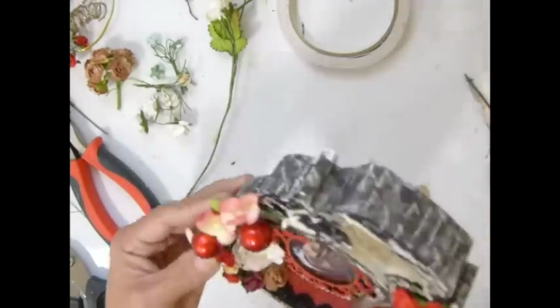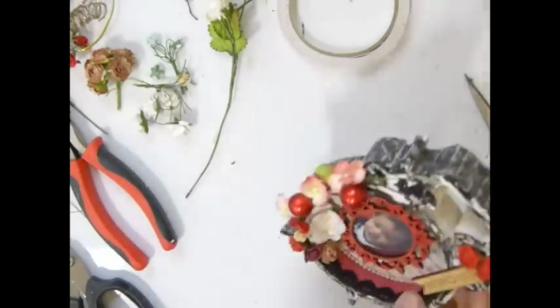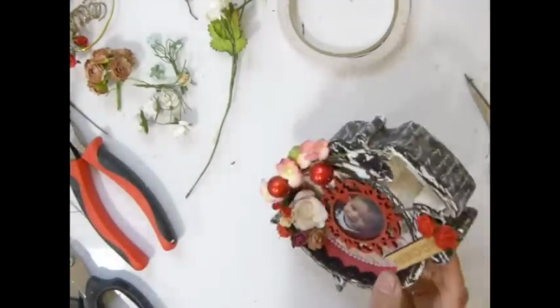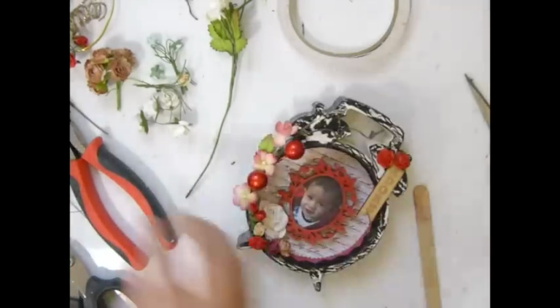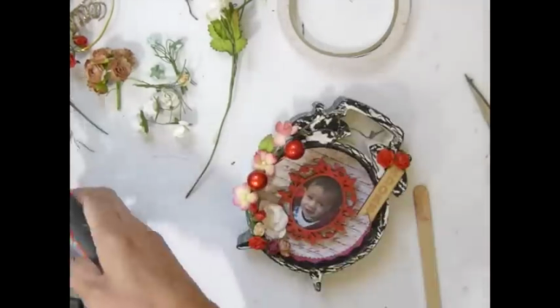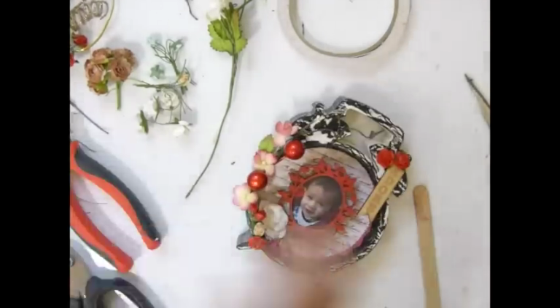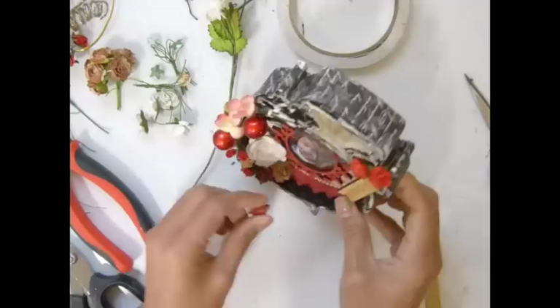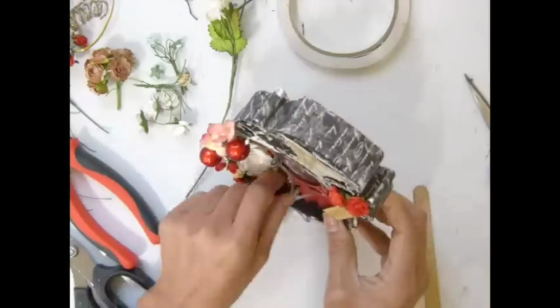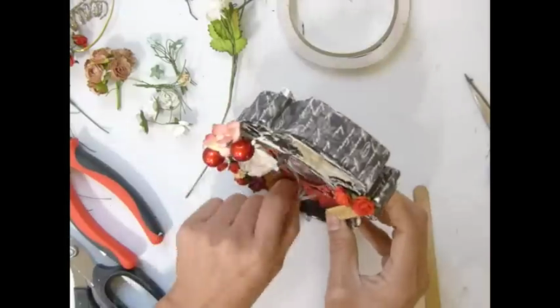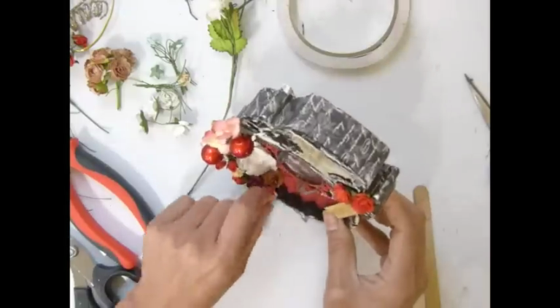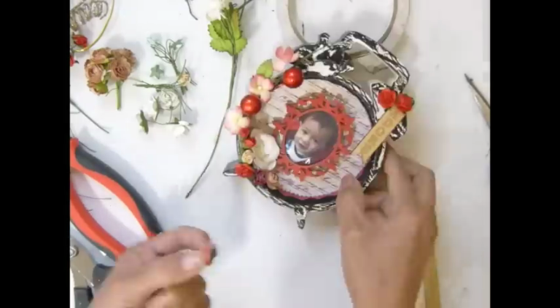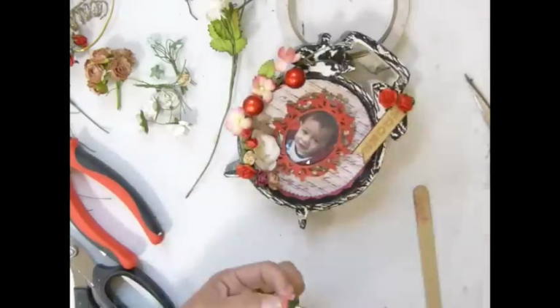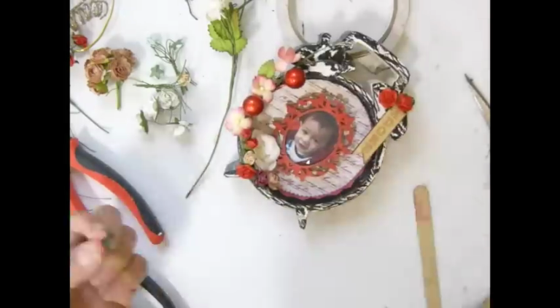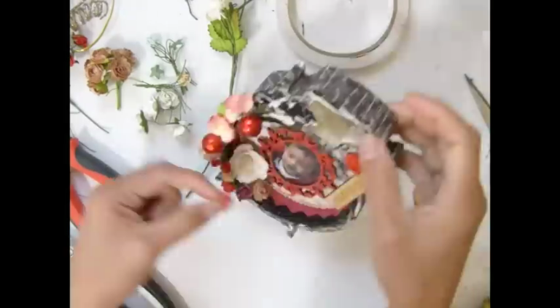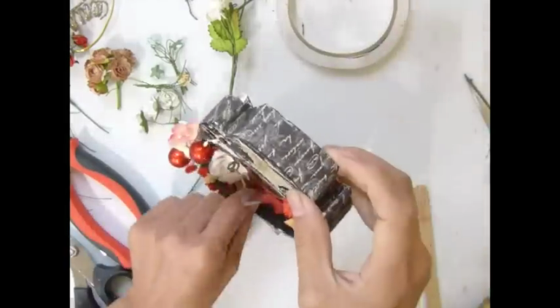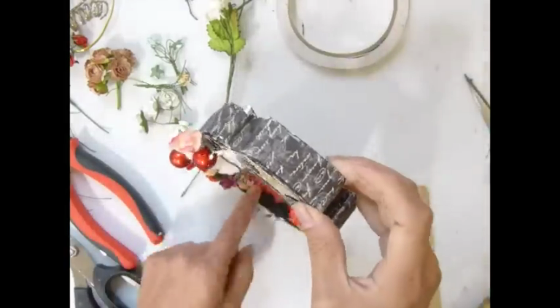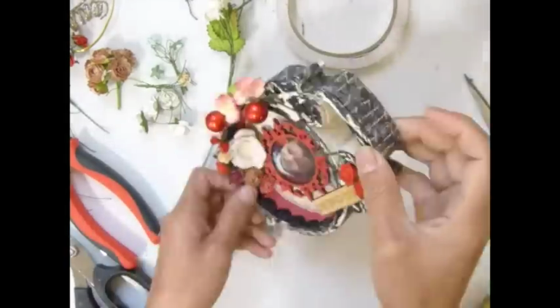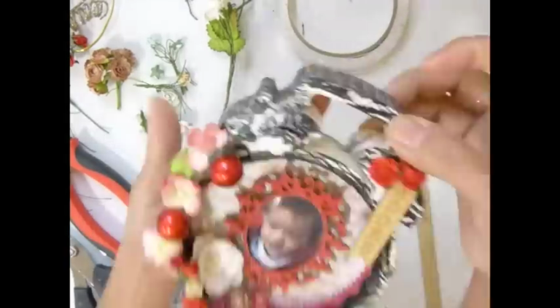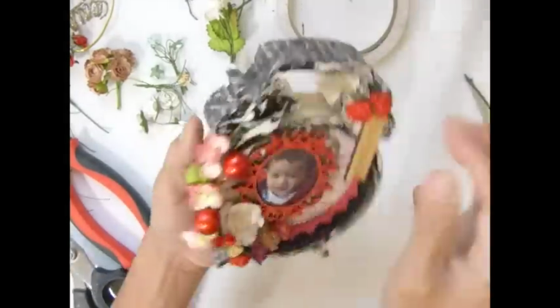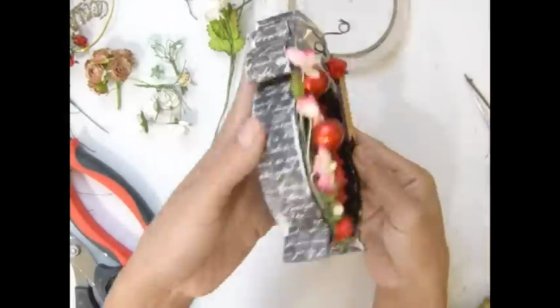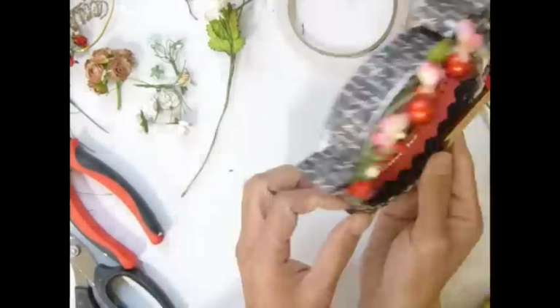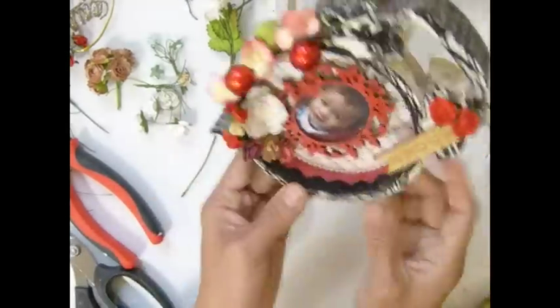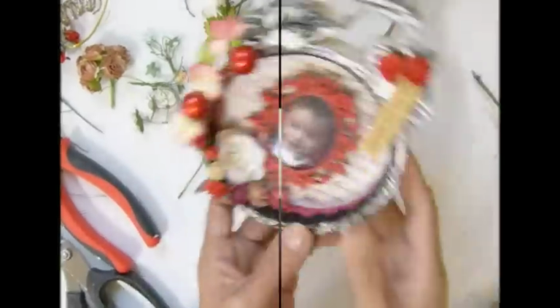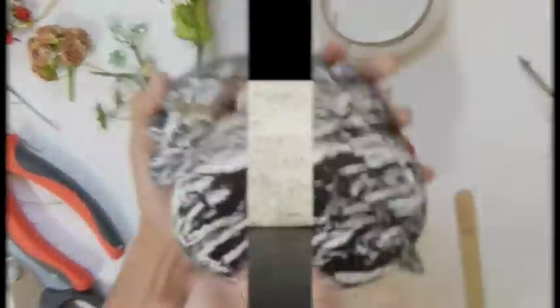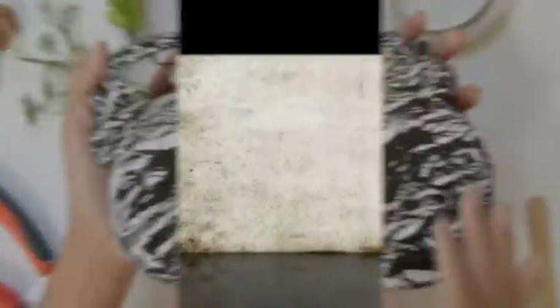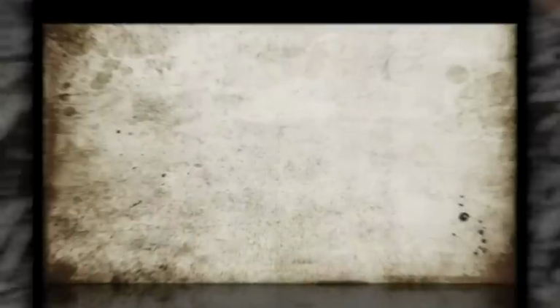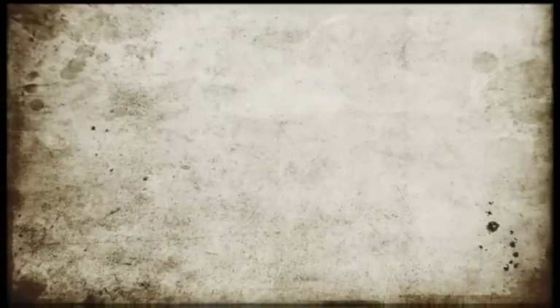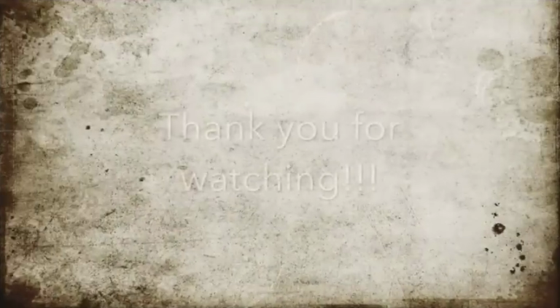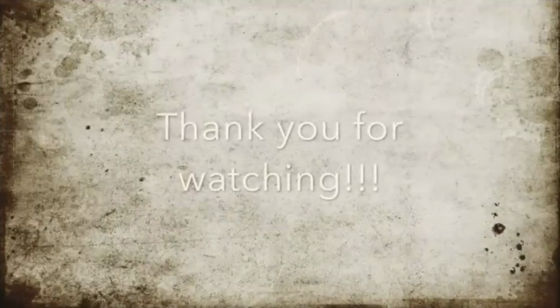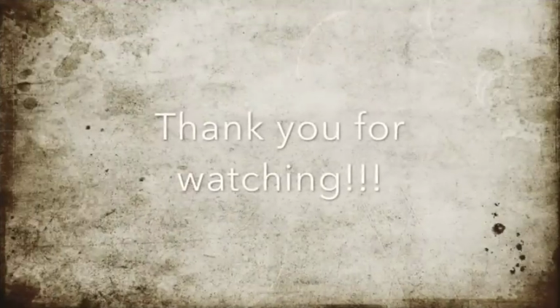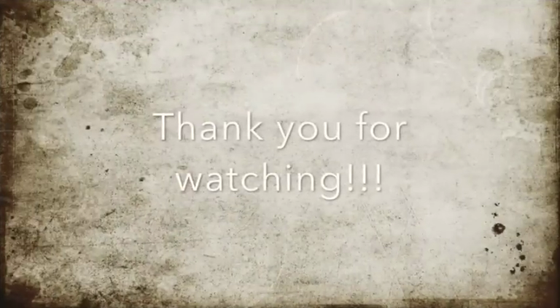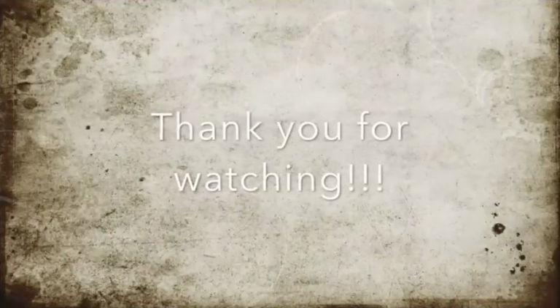Alright guys, that's it! Thank you everybody for watching and I hope you guys like it. Please comment and give me a thumbs up — I'll see you guys later, bye bye!